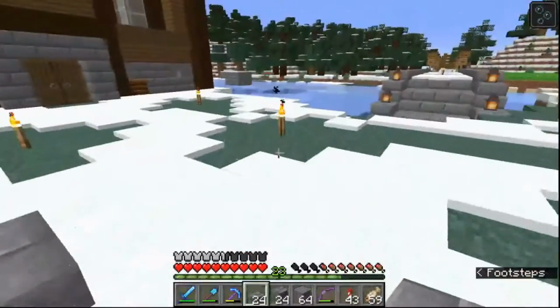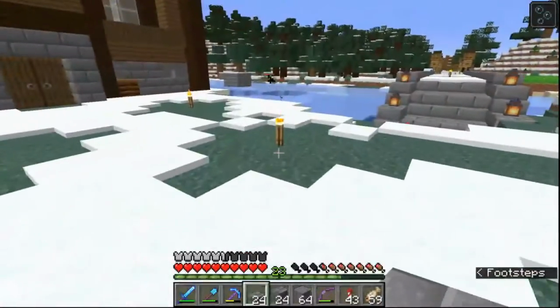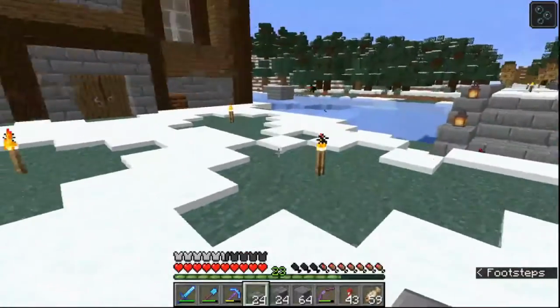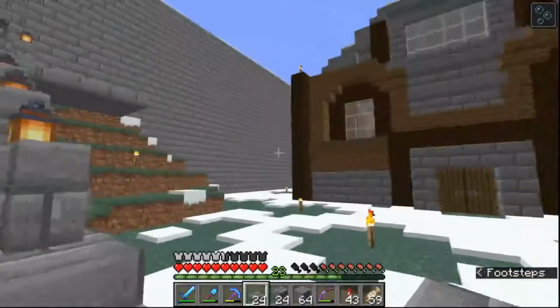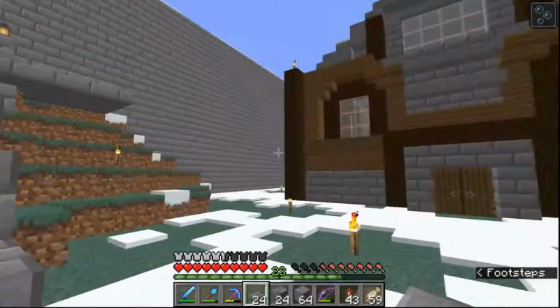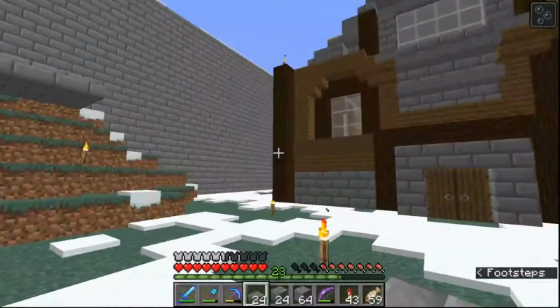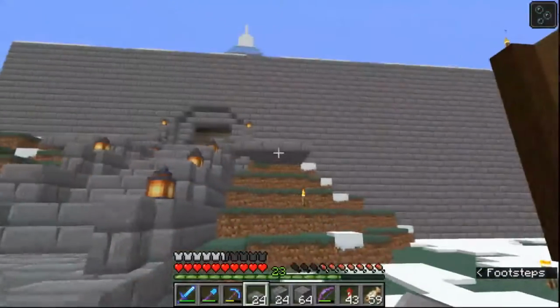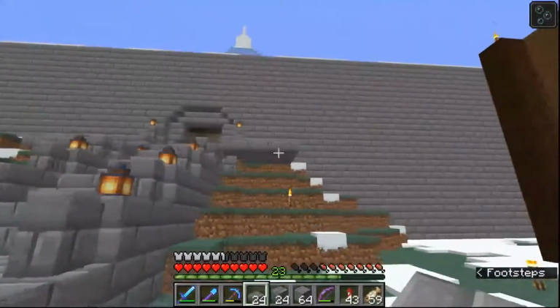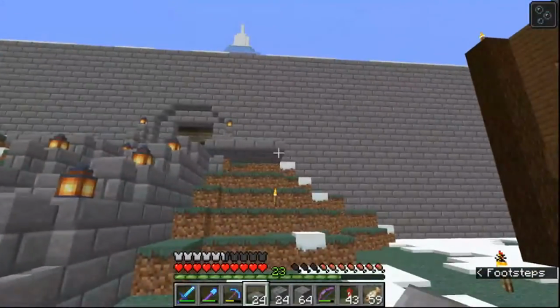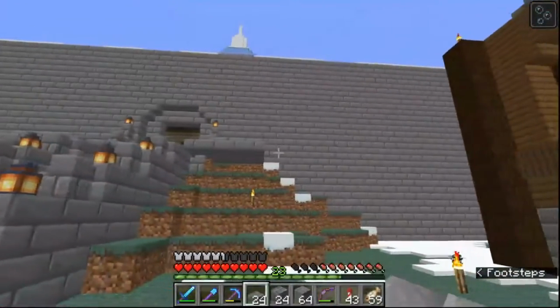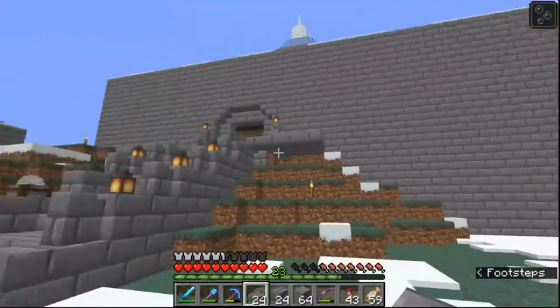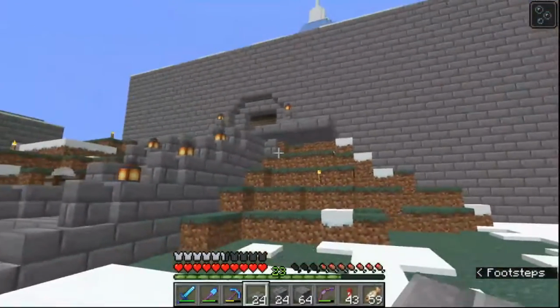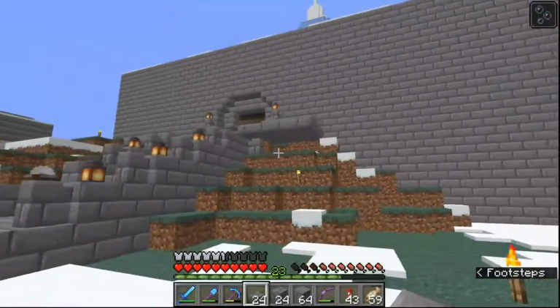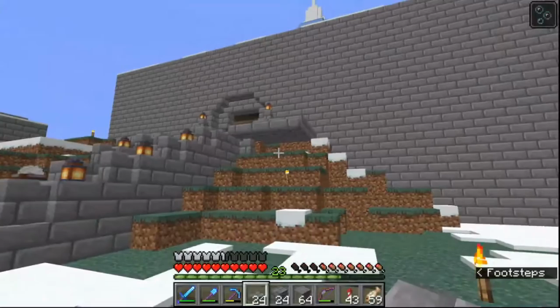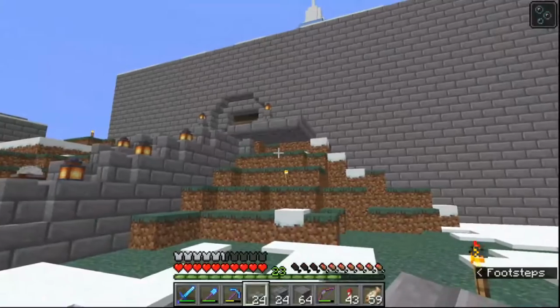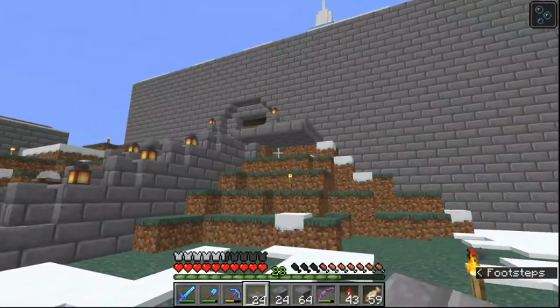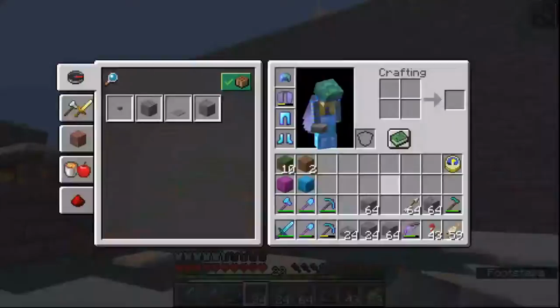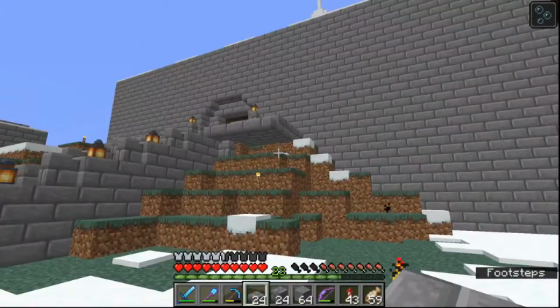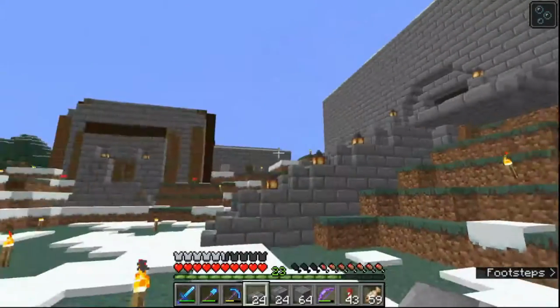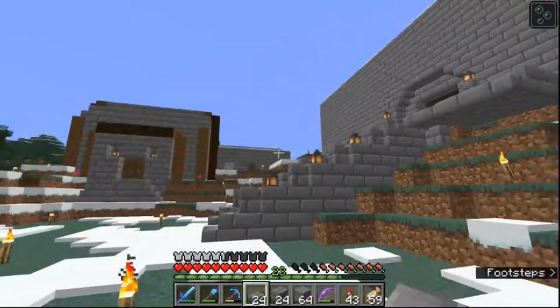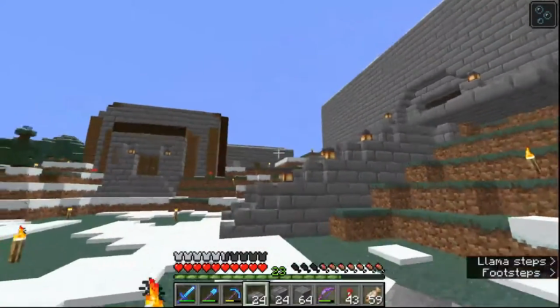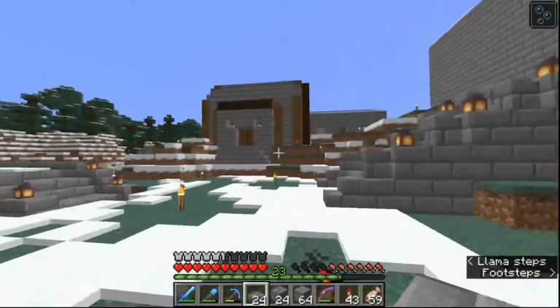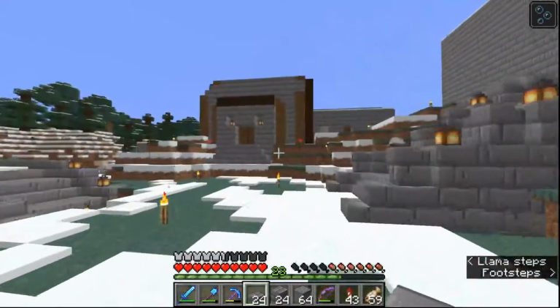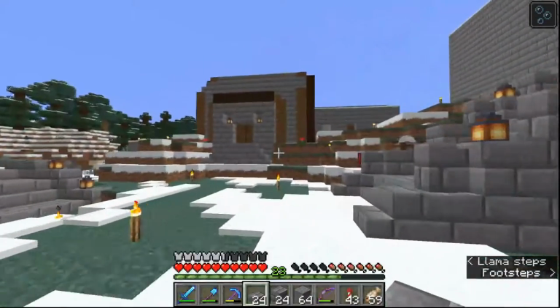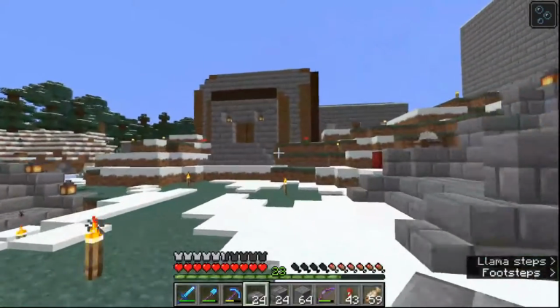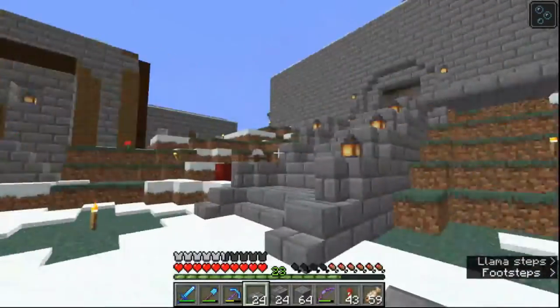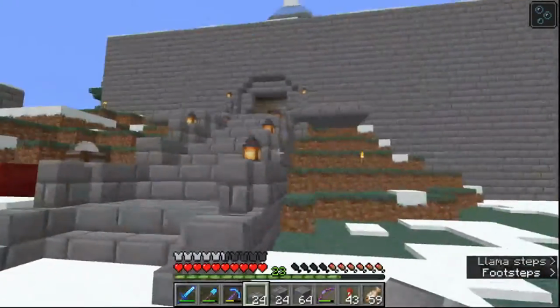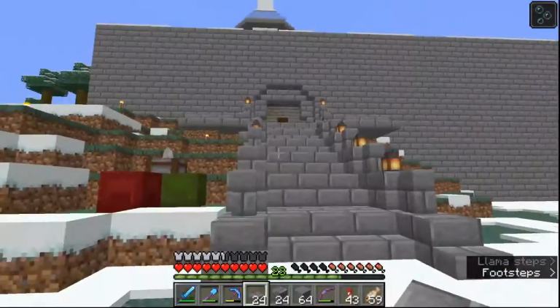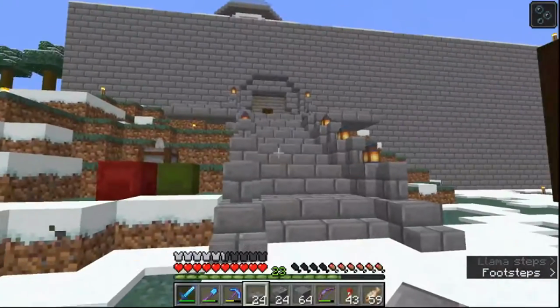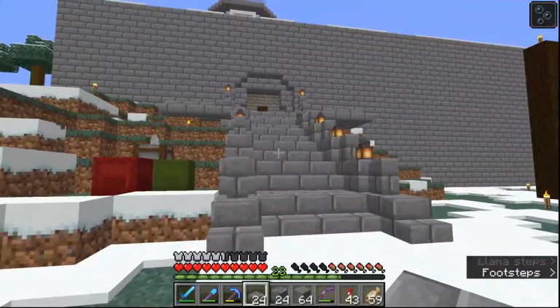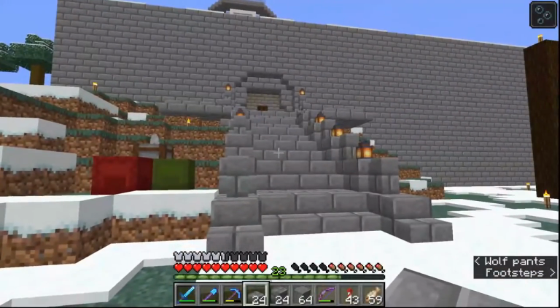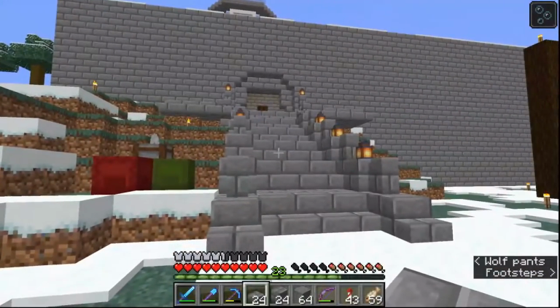Oh my god, it all blends into itself because it's all the same brick right now. We could use some andesite too — that would help out a lot.